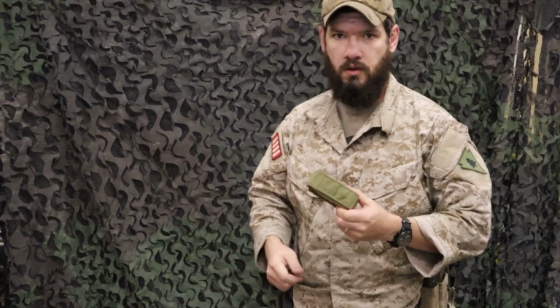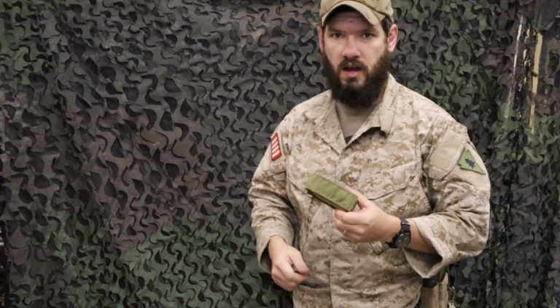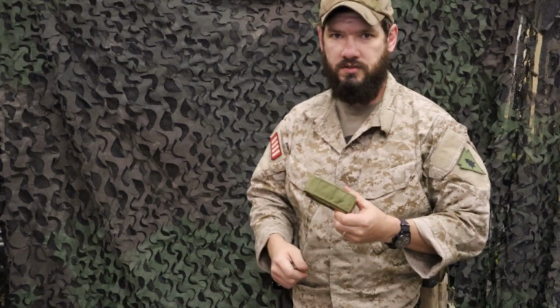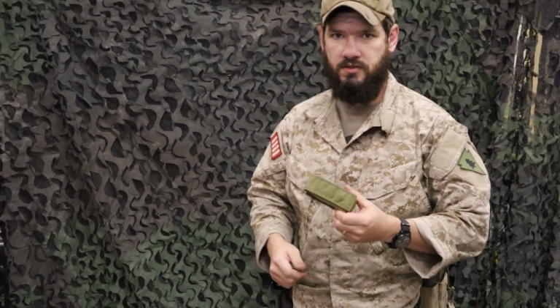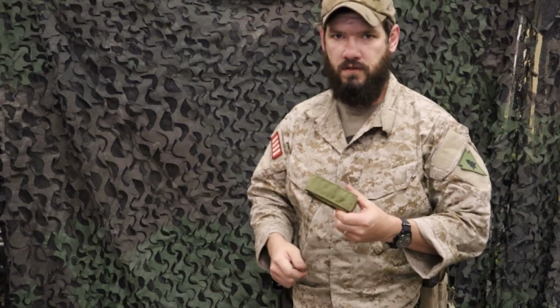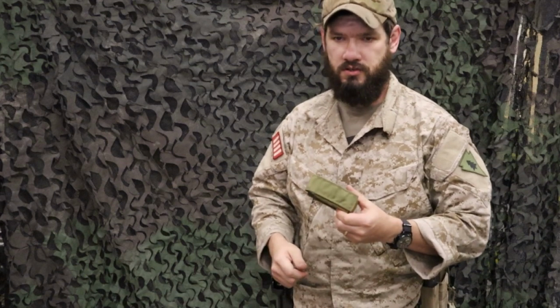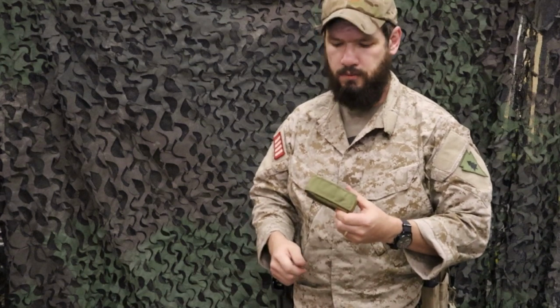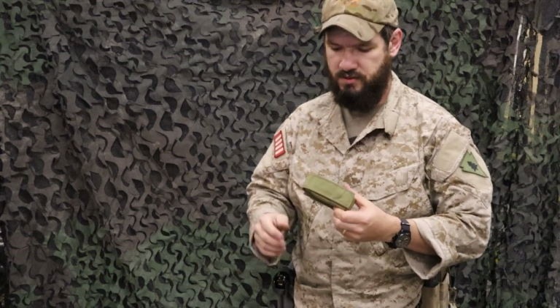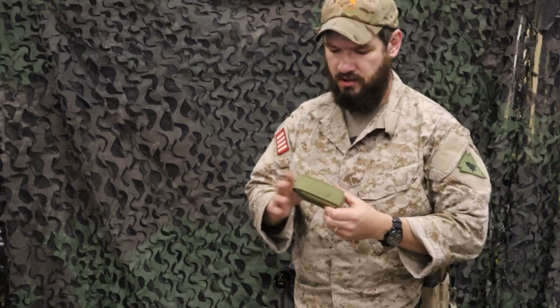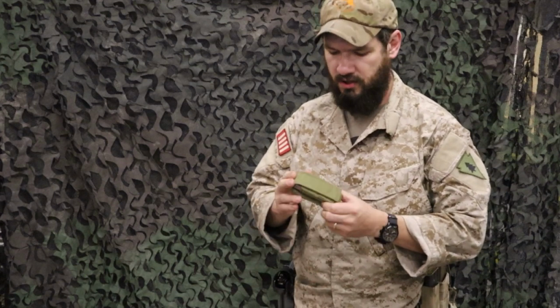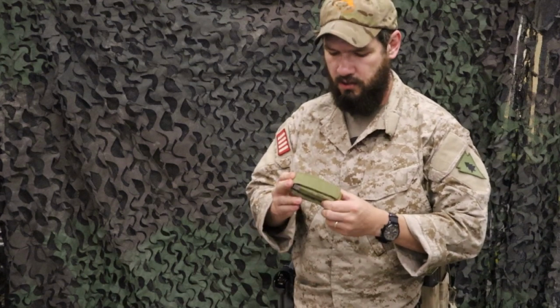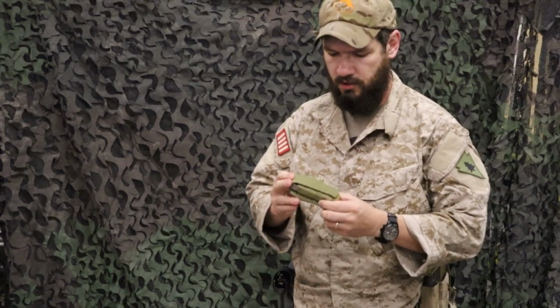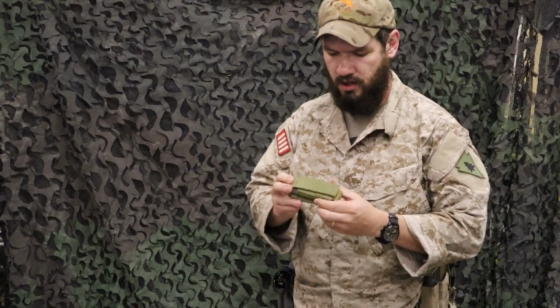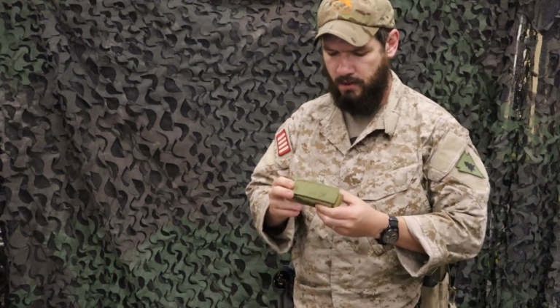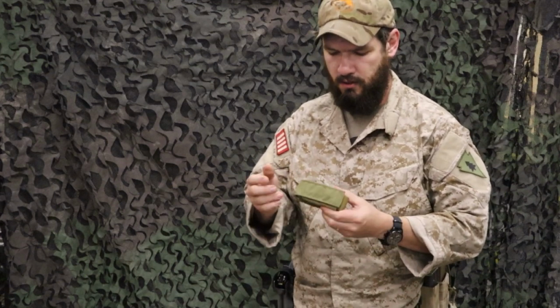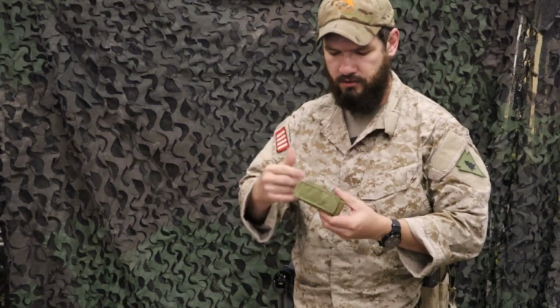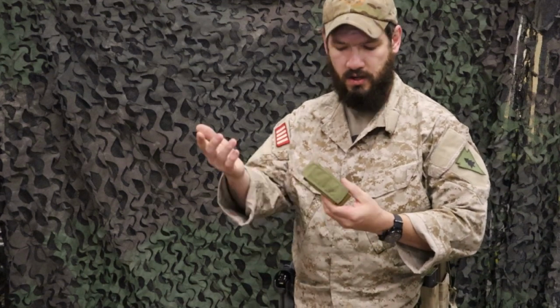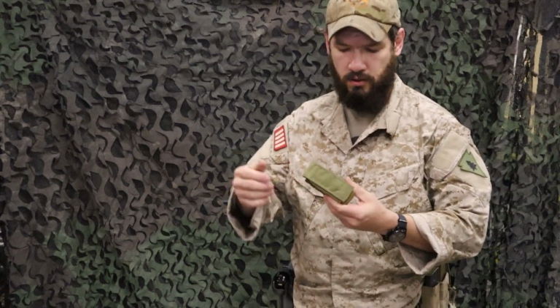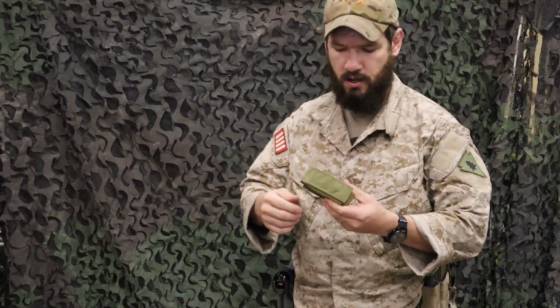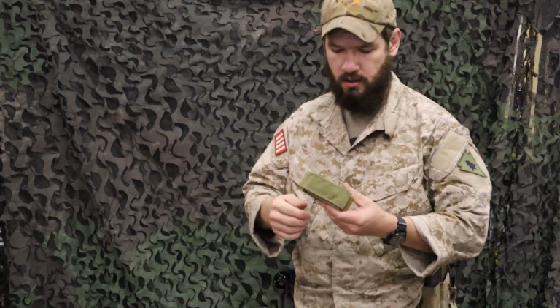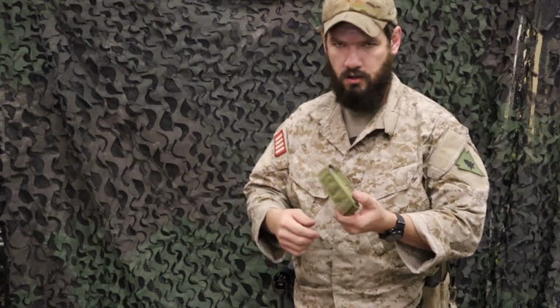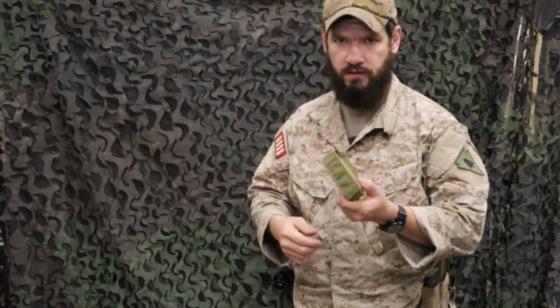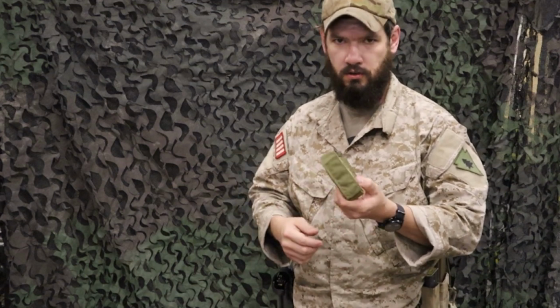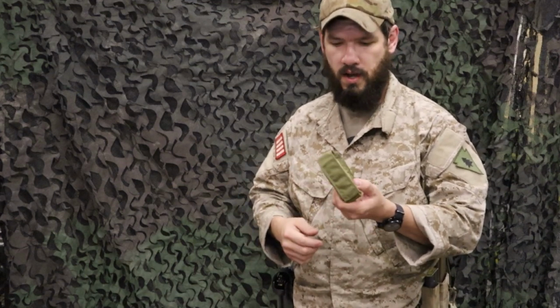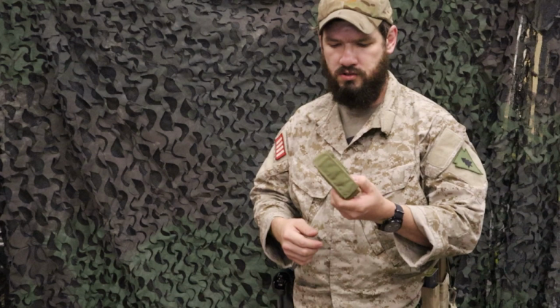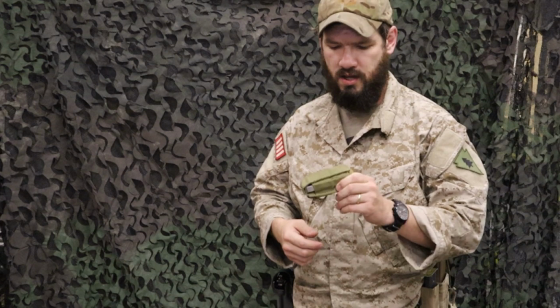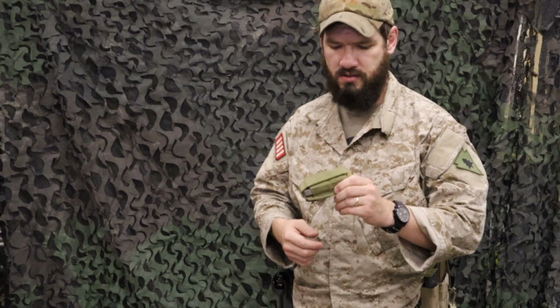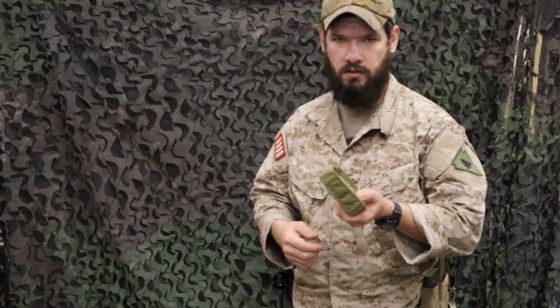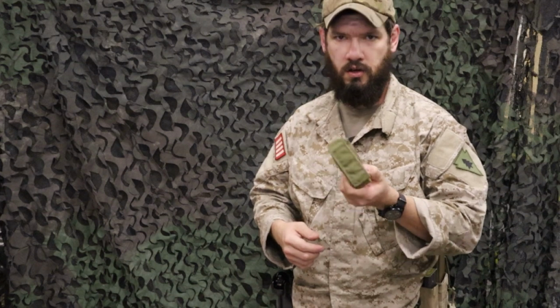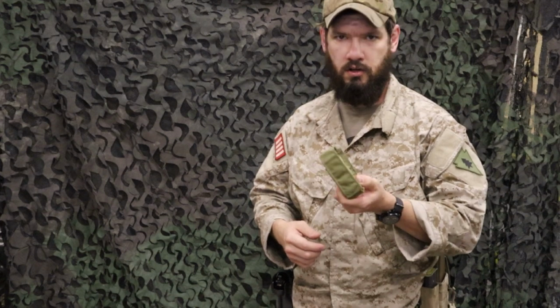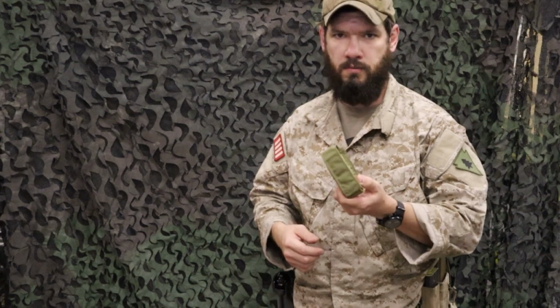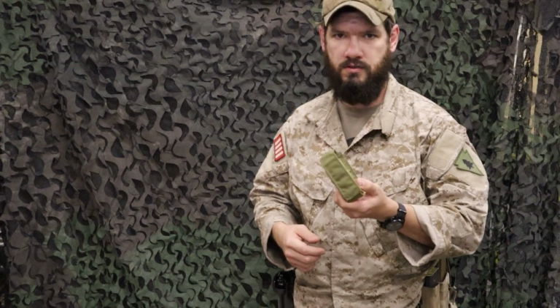Hey guys, Lucas here from Venture Surplus, and today we're going to take a look at a nifty little pouch that has a lot of good purposes.